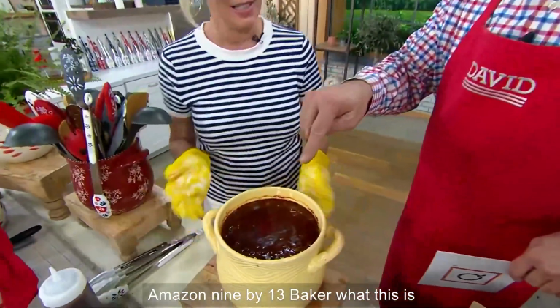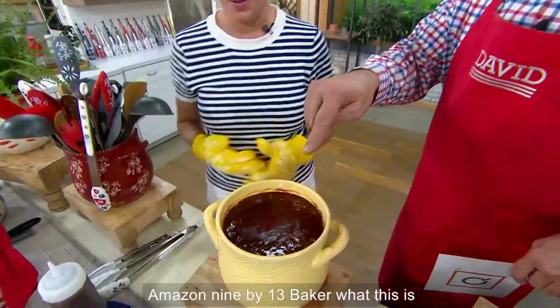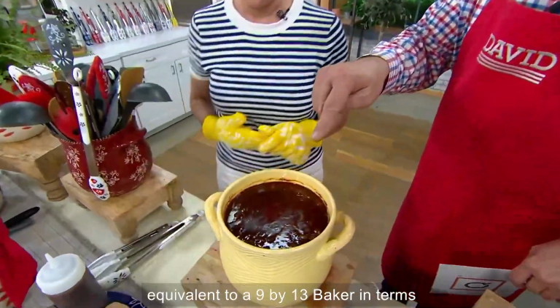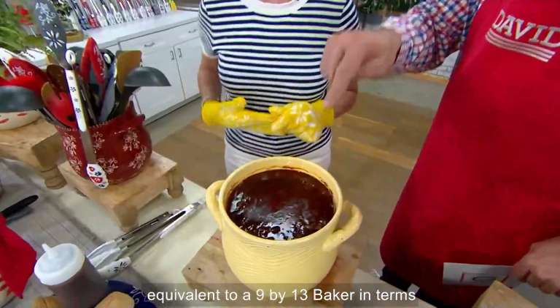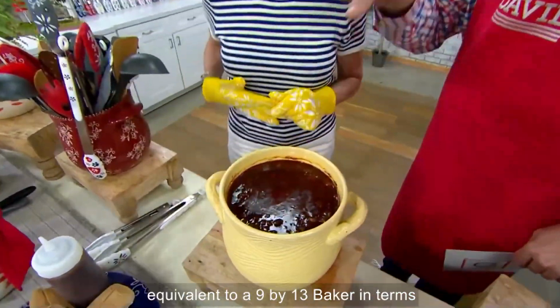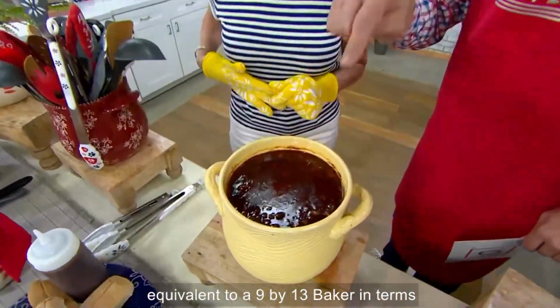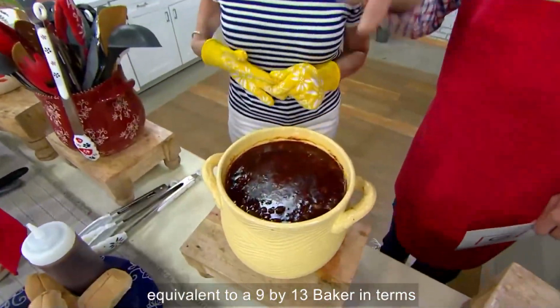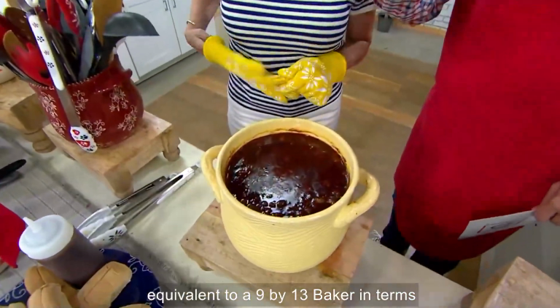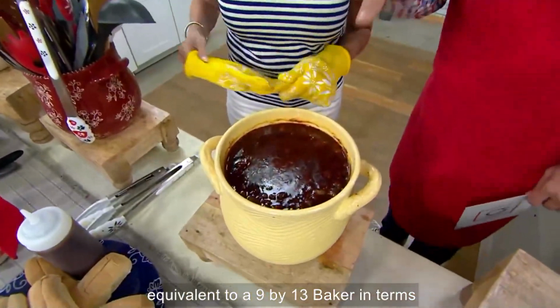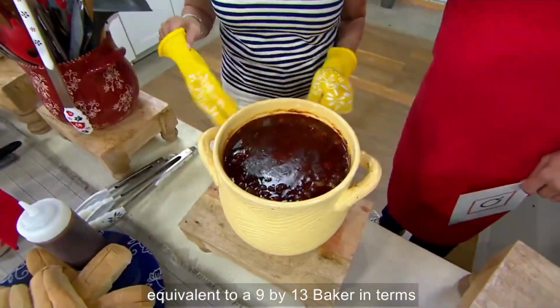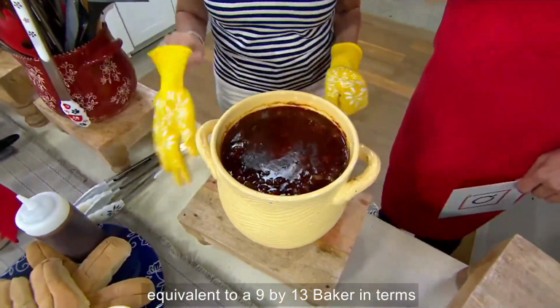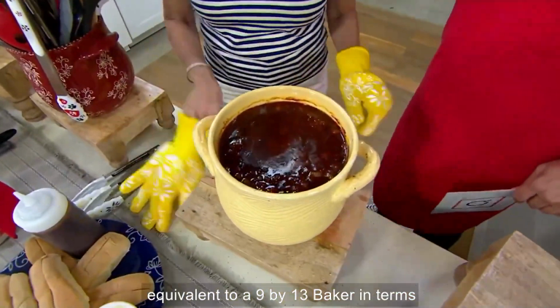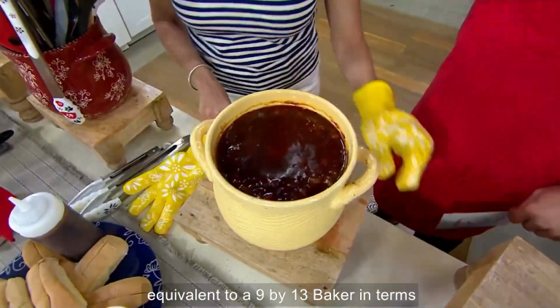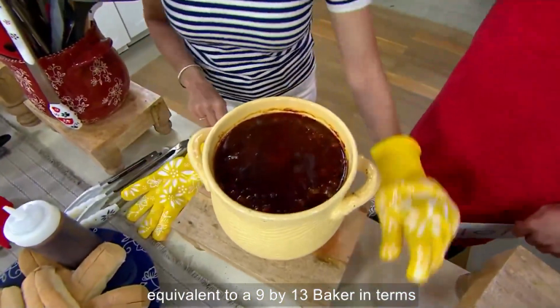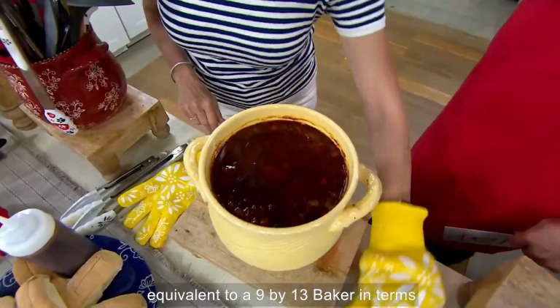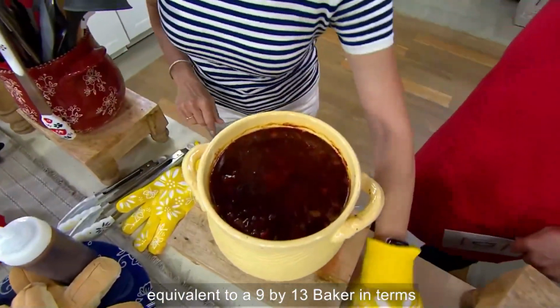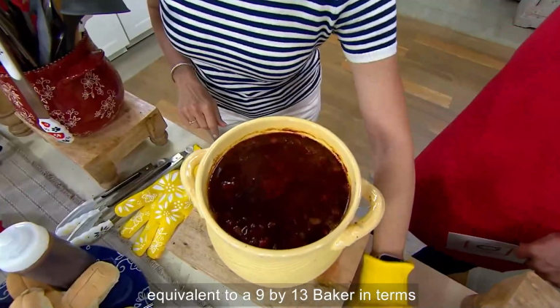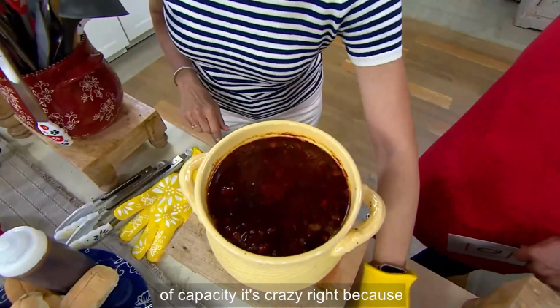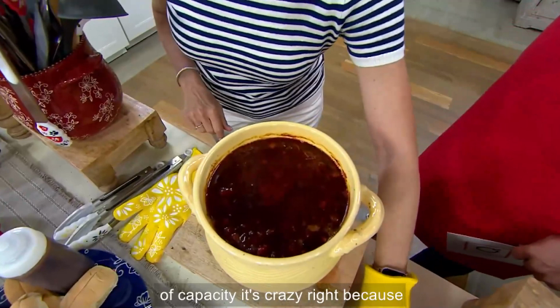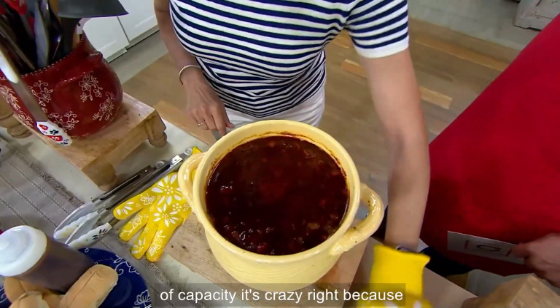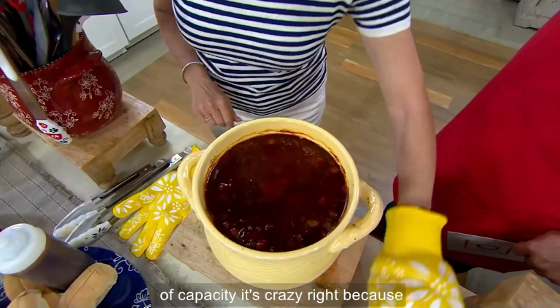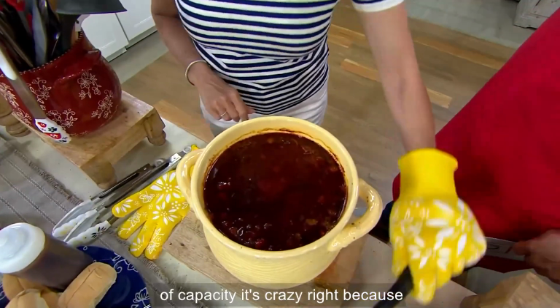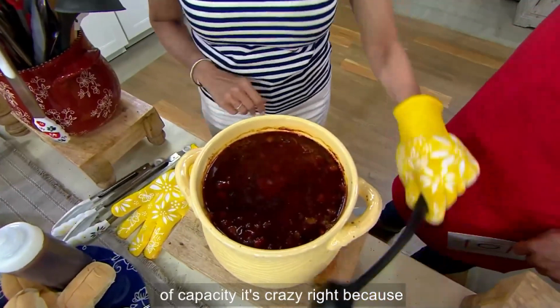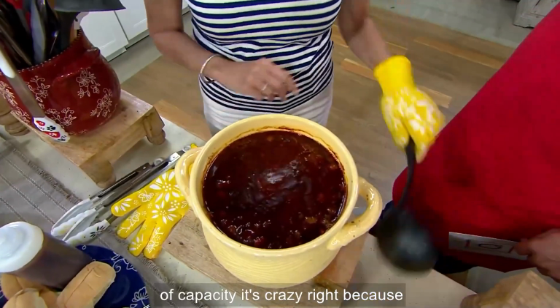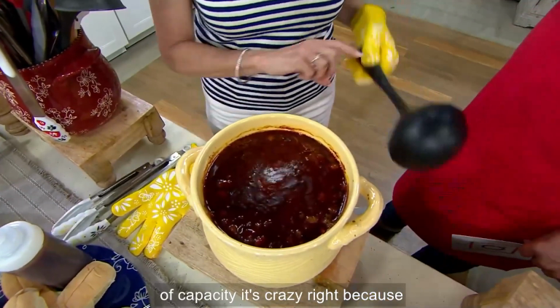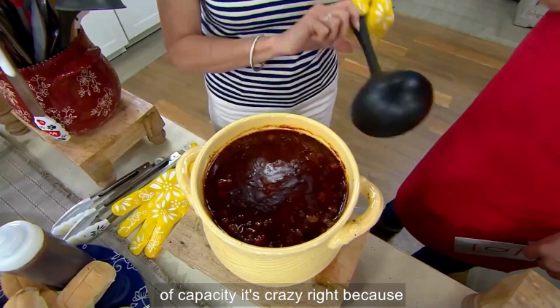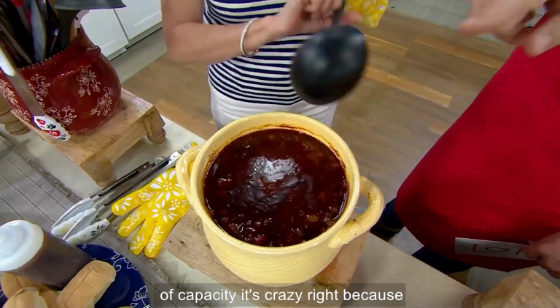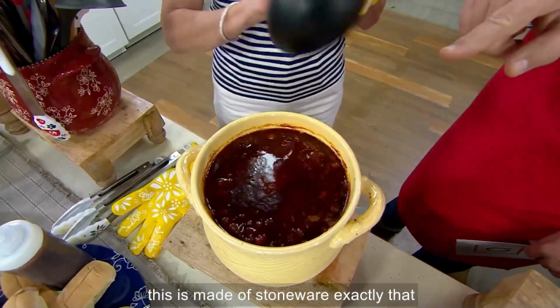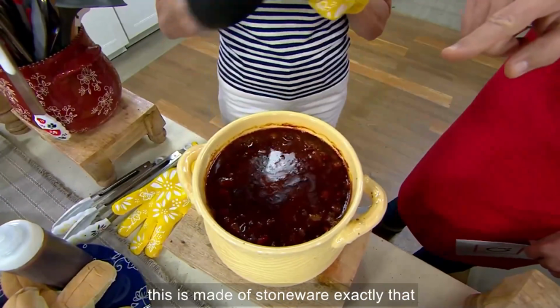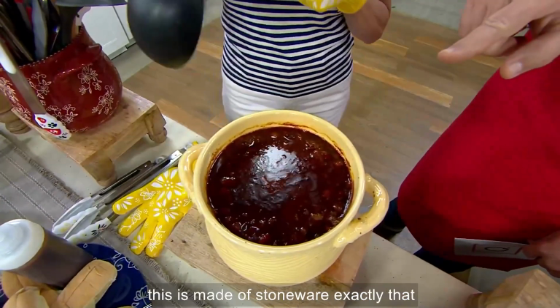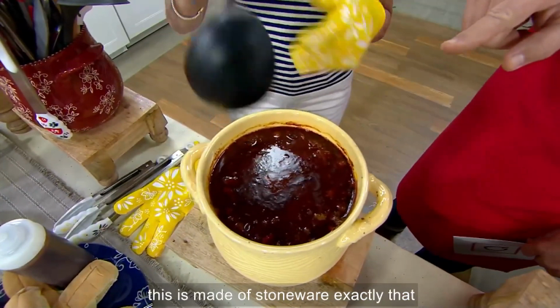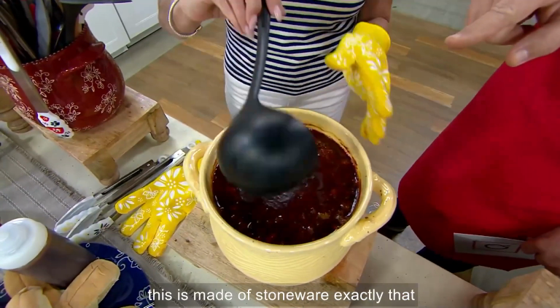This is equivalent to a 9 by 13 baker in terms of capacity. It's crazy, right? Because this is made of stoneware.